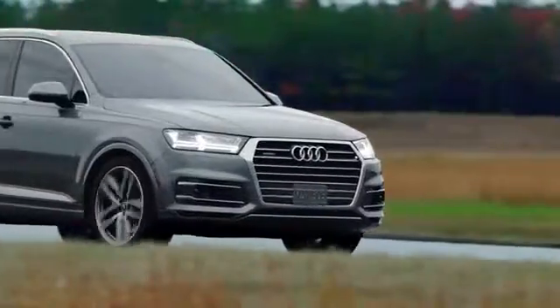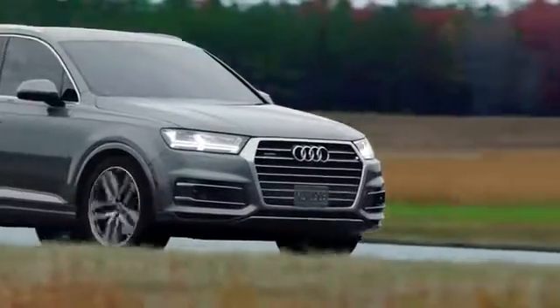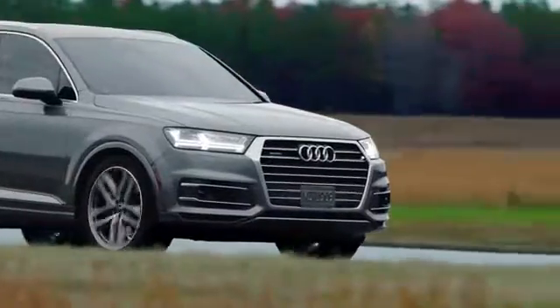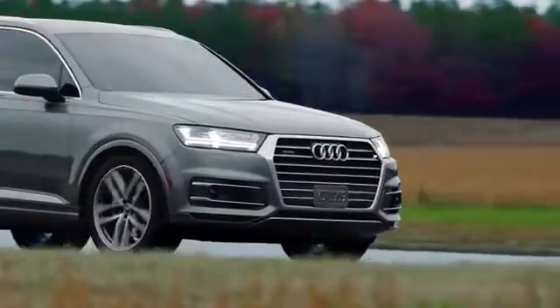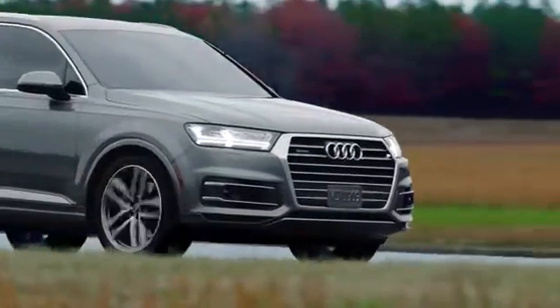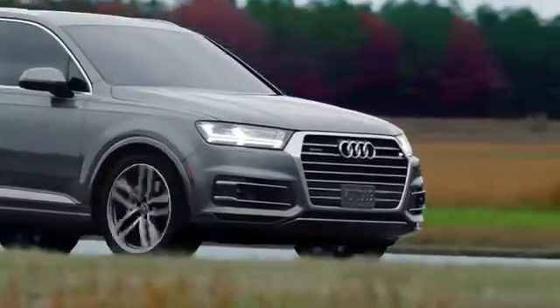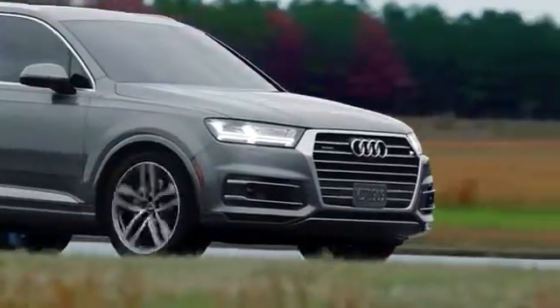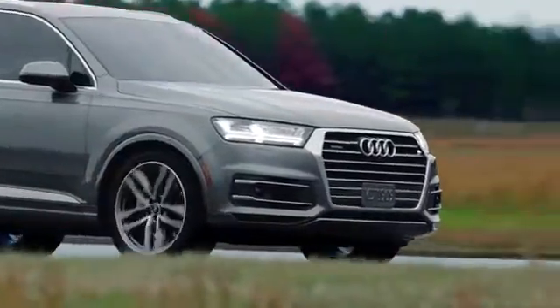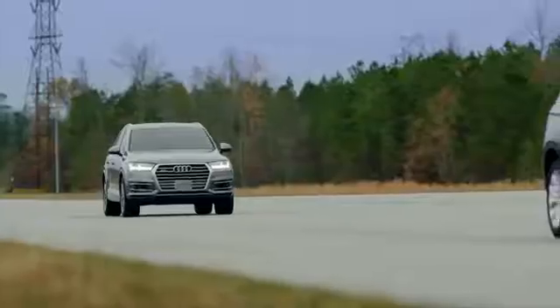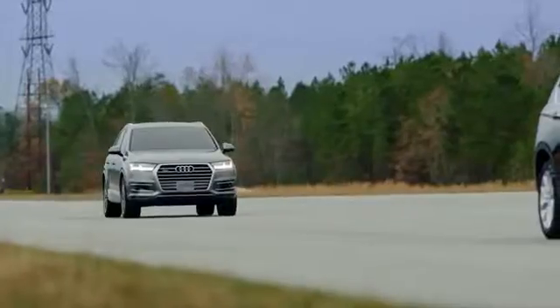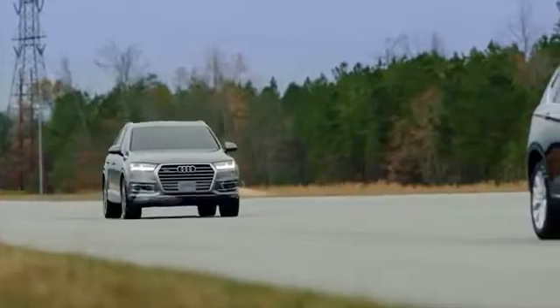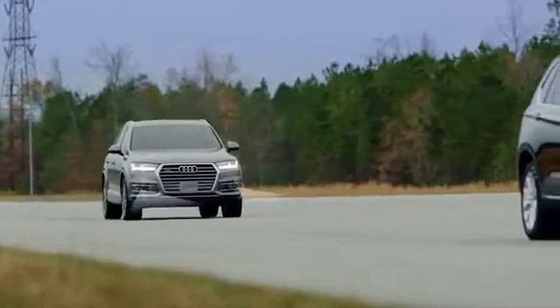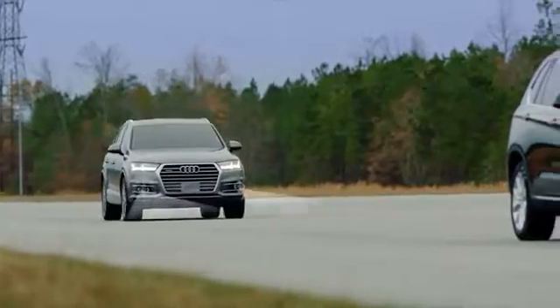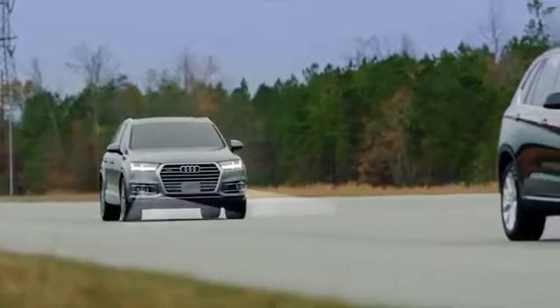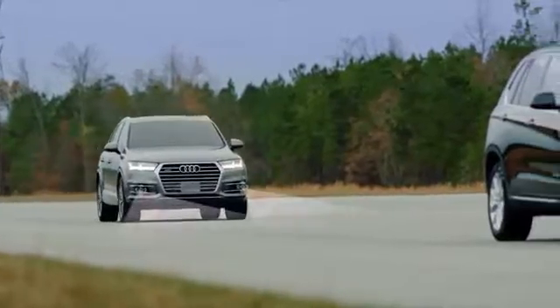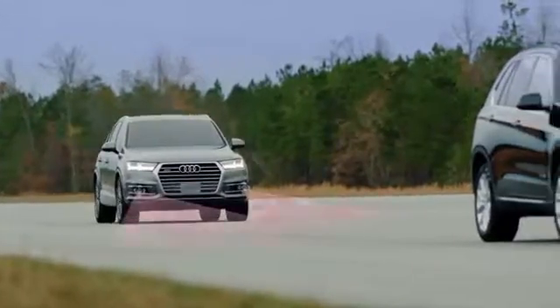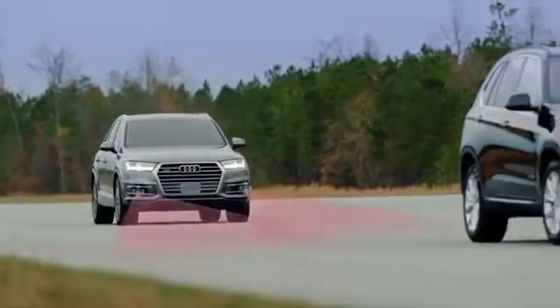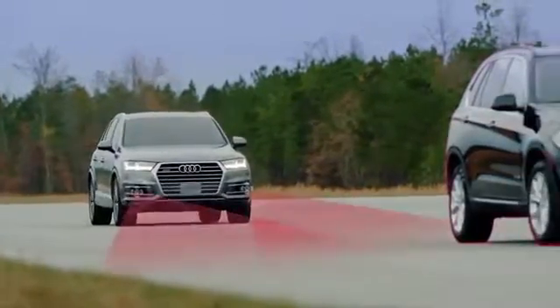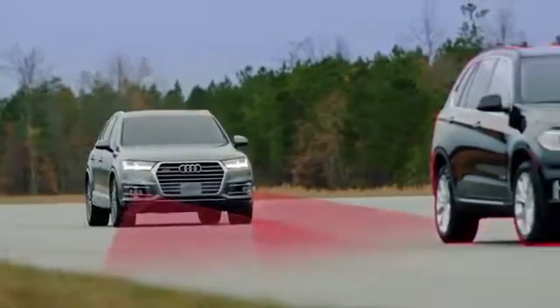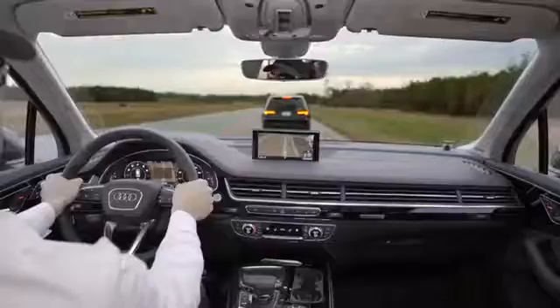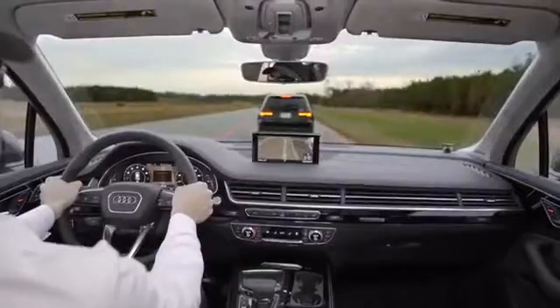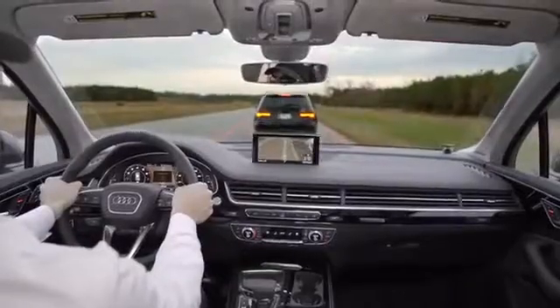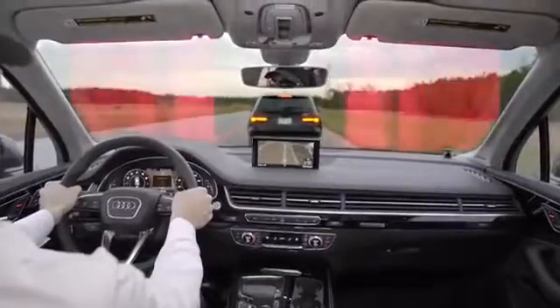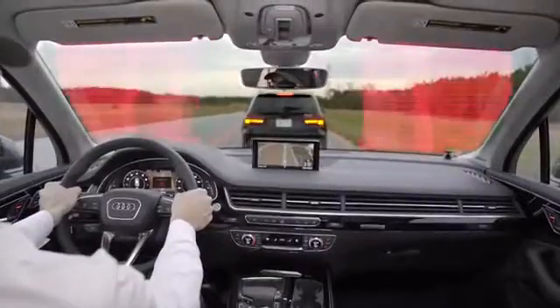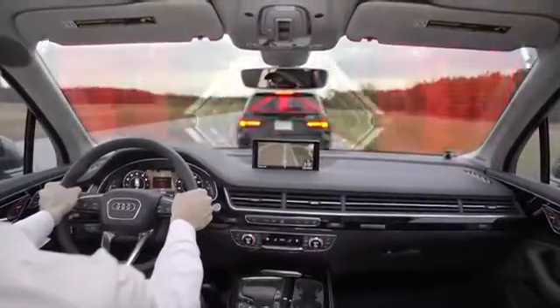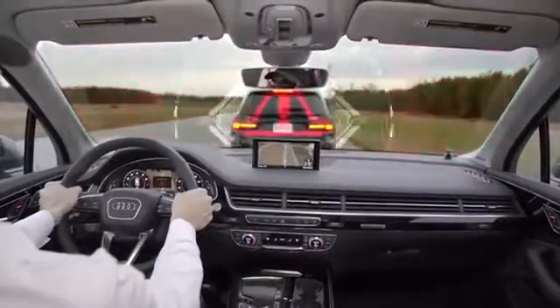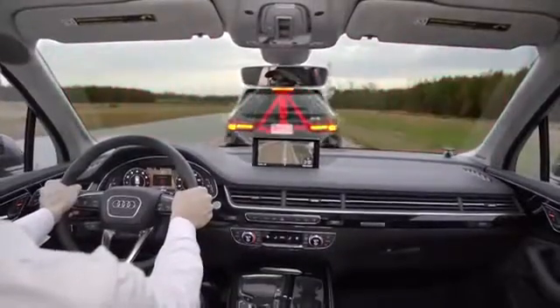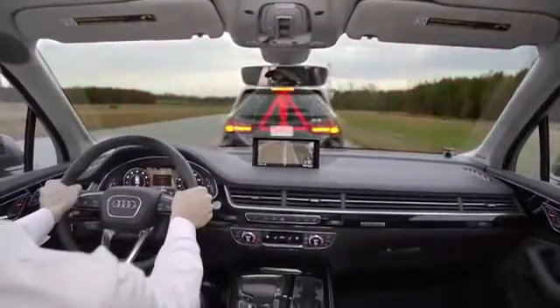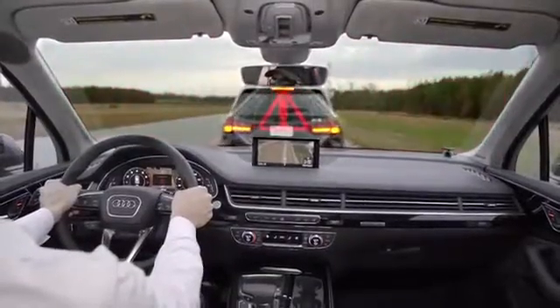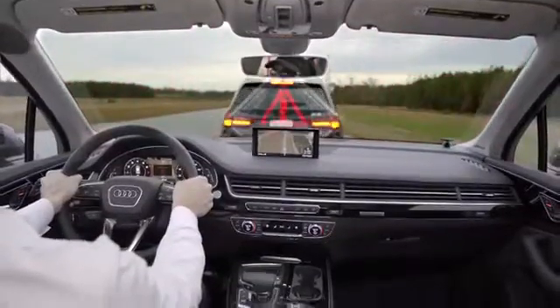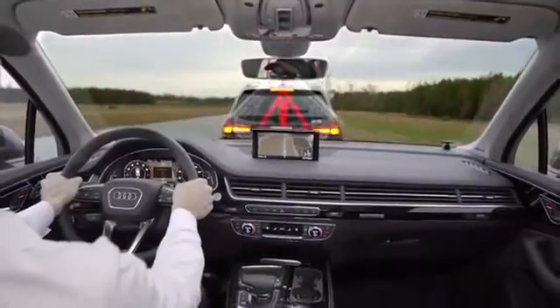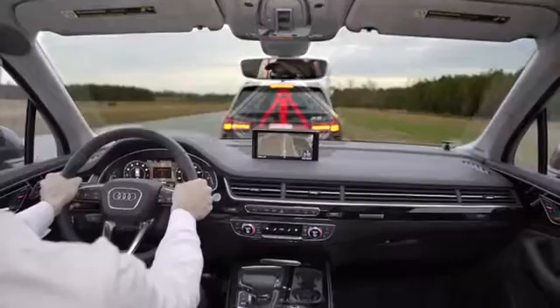Then there's PreSense City. Under 25 miles per hour, if an obstacle enters the Q7's predicted path, it will automatically come to a complete stop.